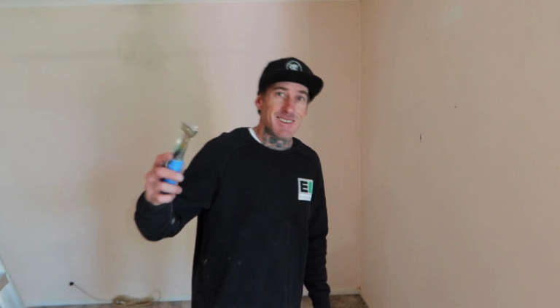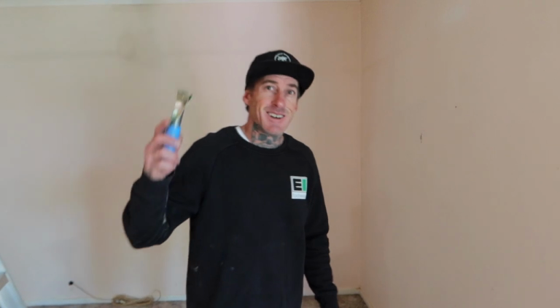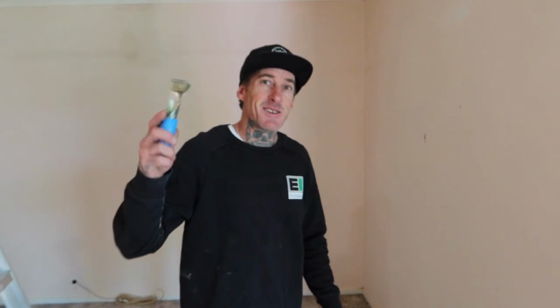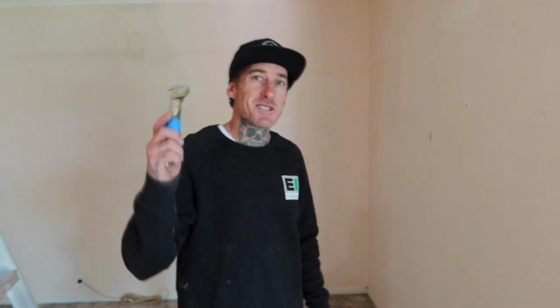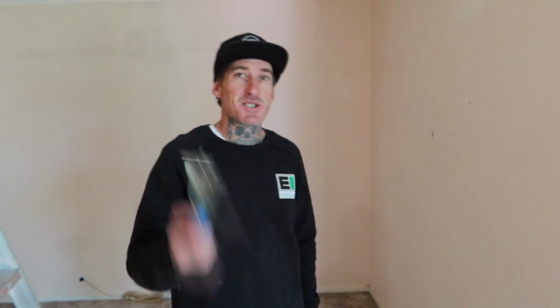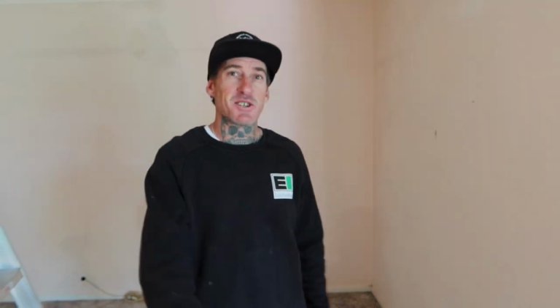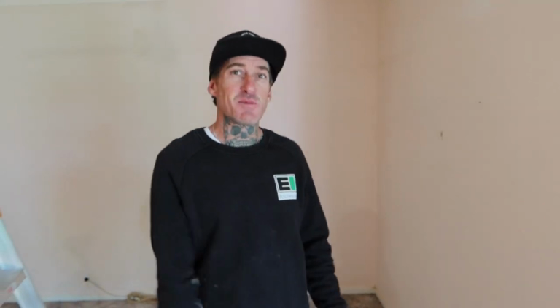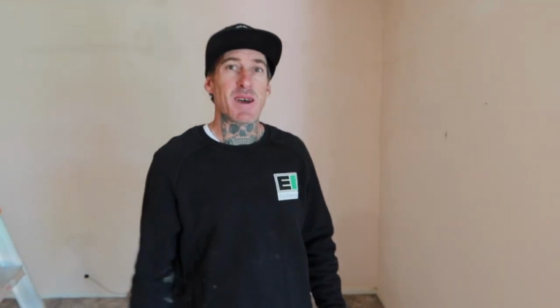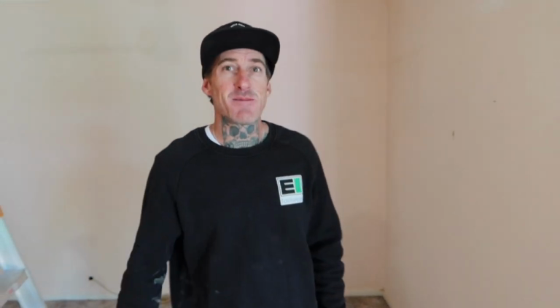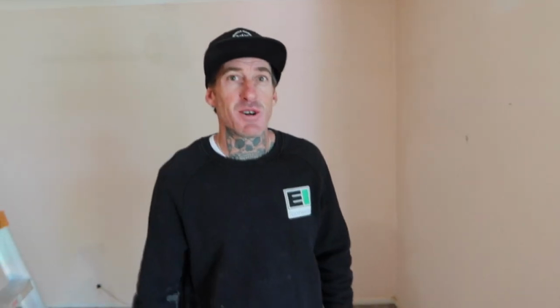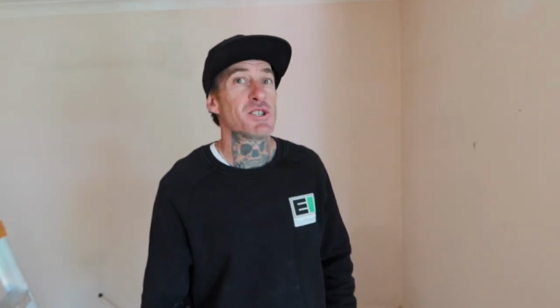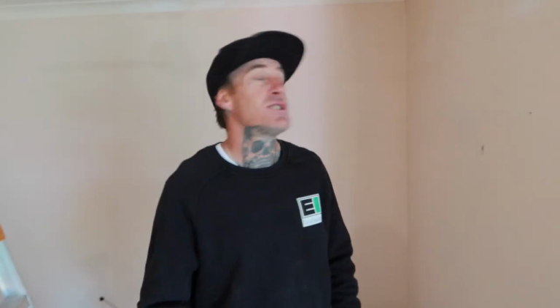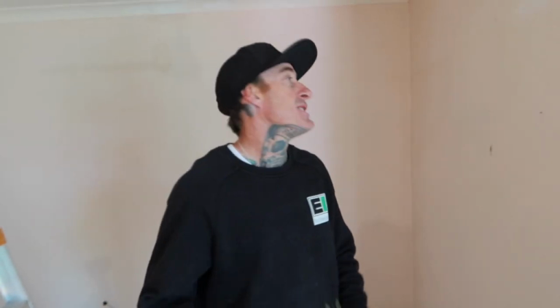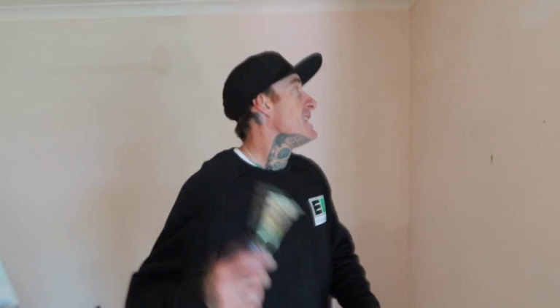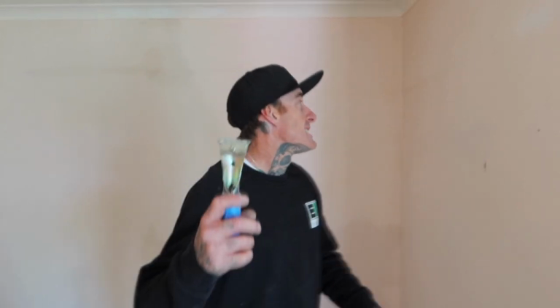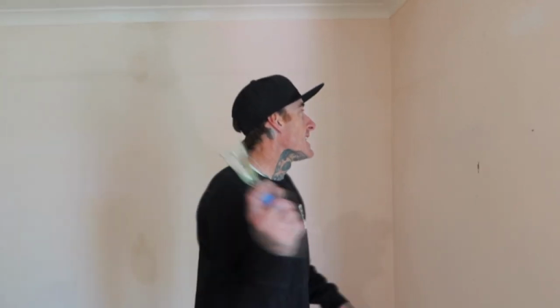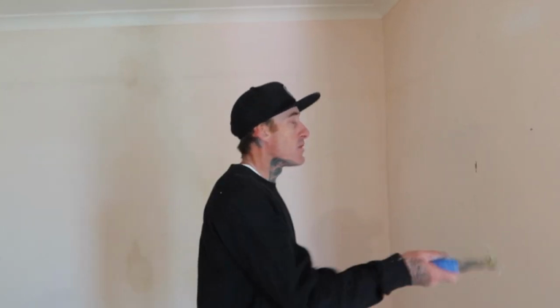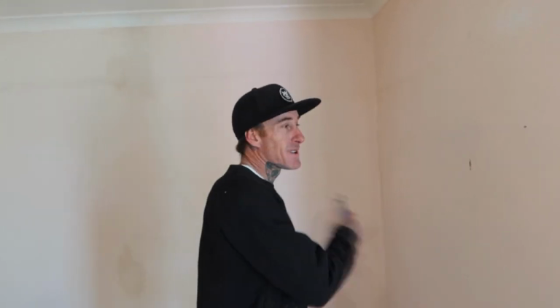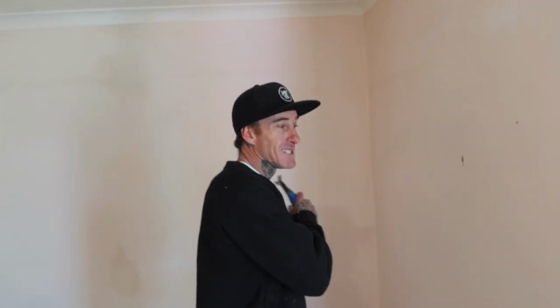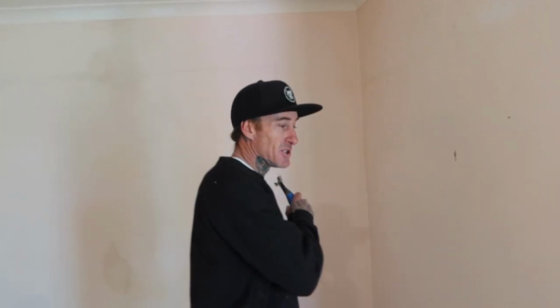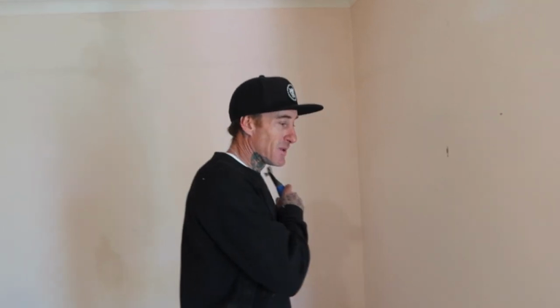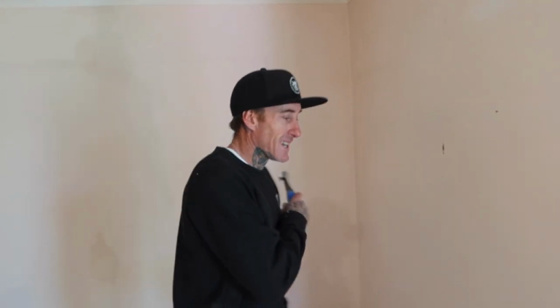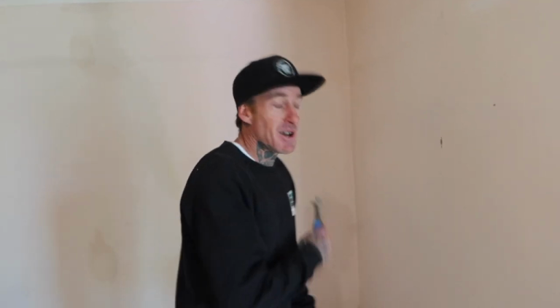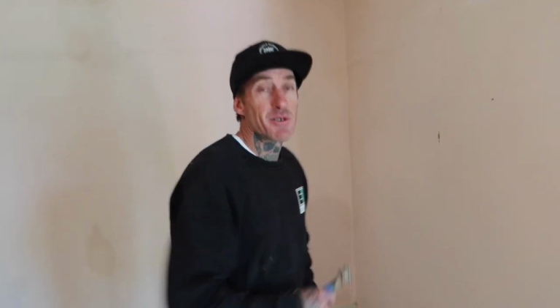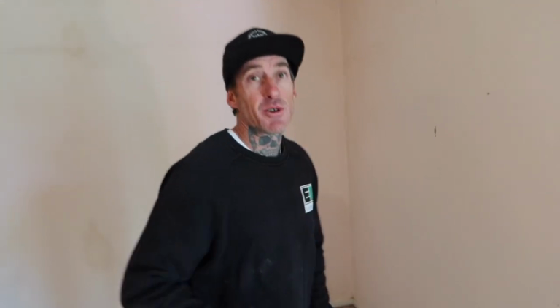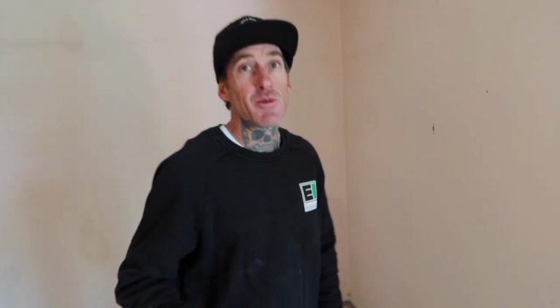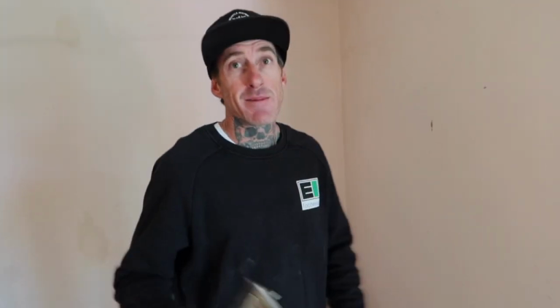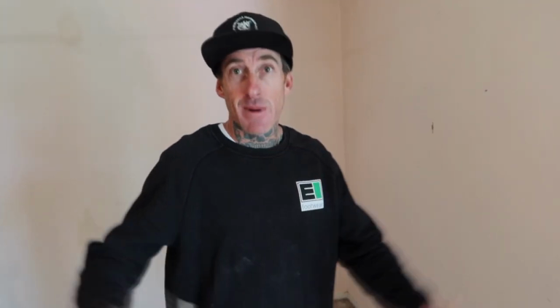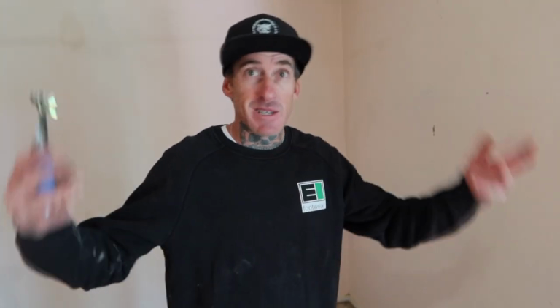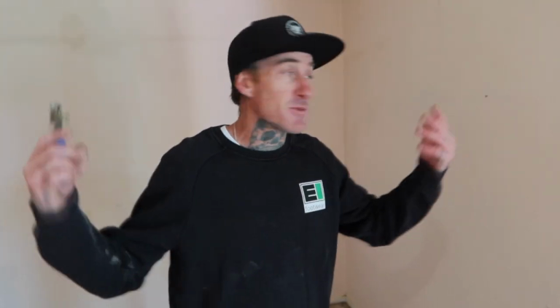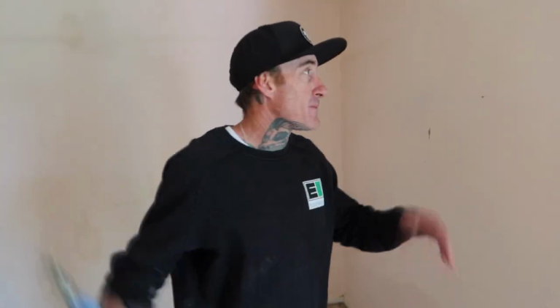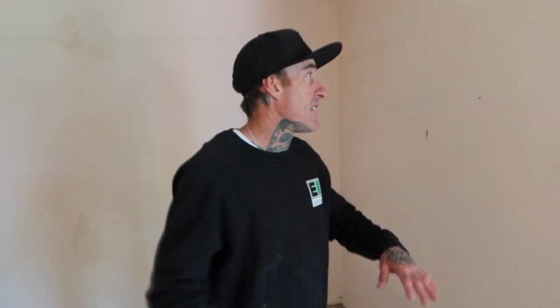Hello, this is Josh from Painting By Josh. Today what we're going to do, we're going to go through and prep this room out.